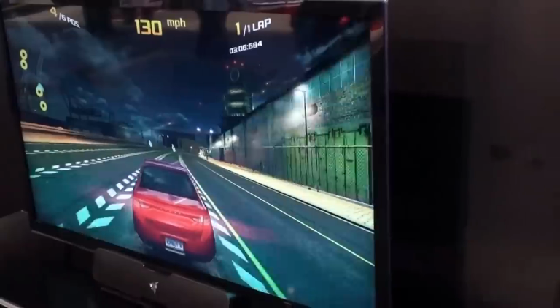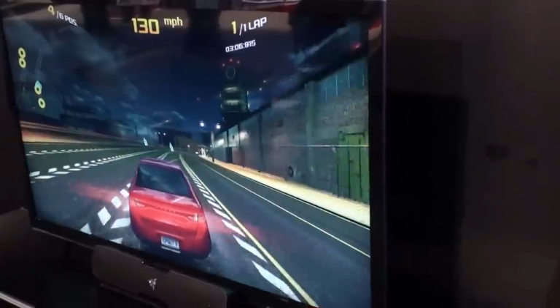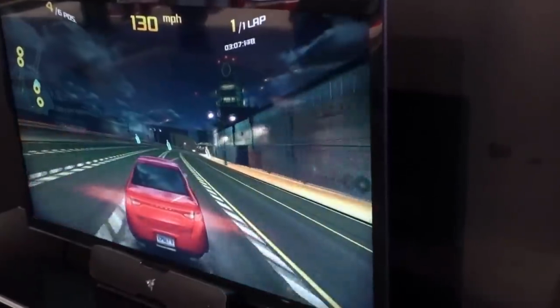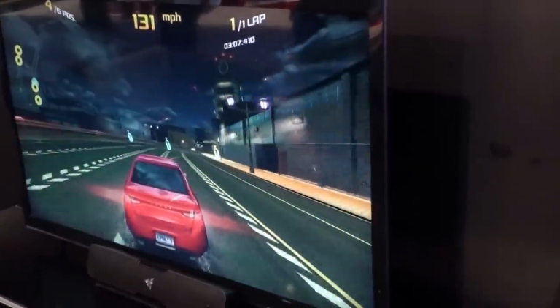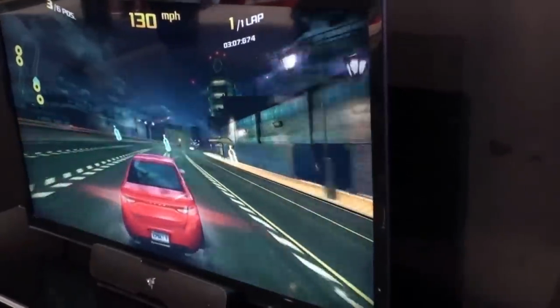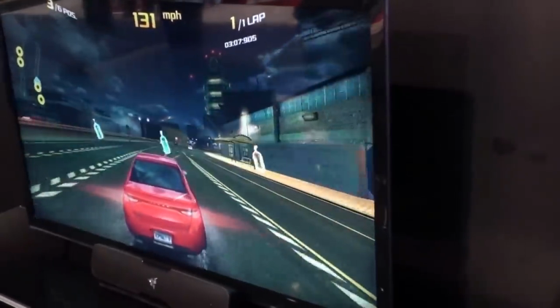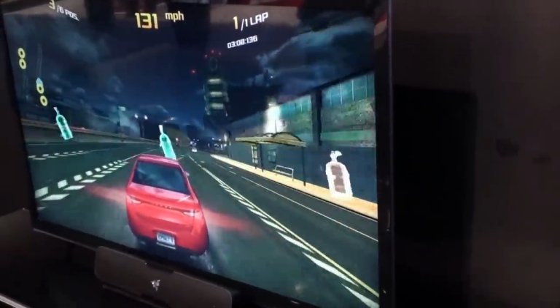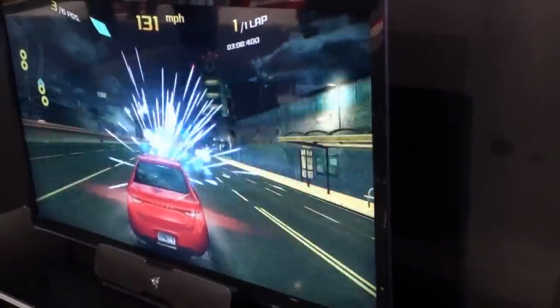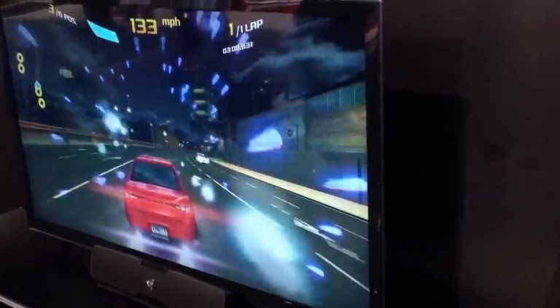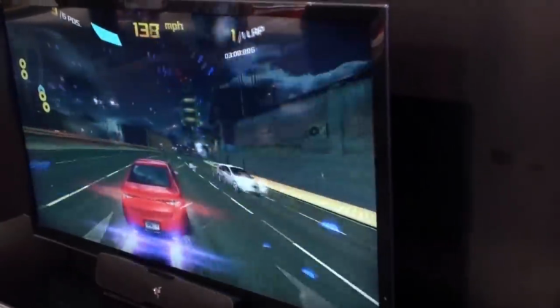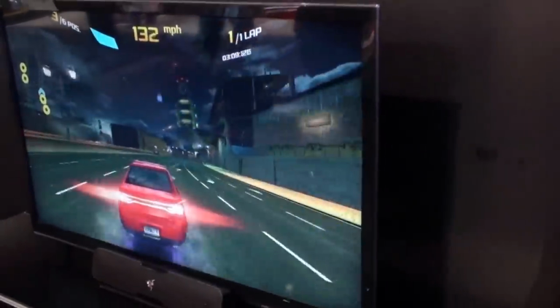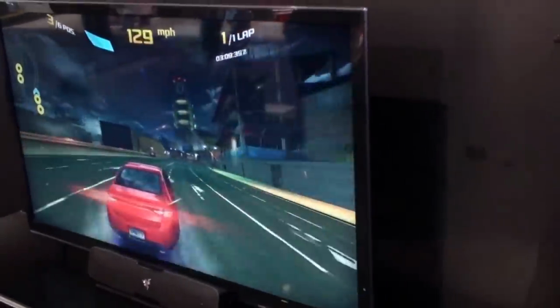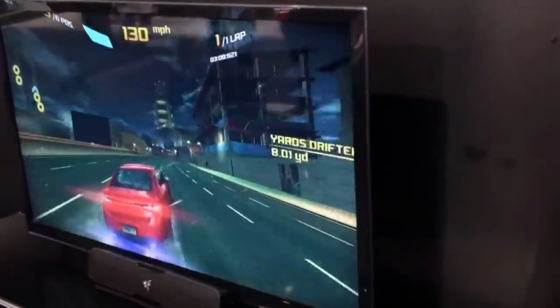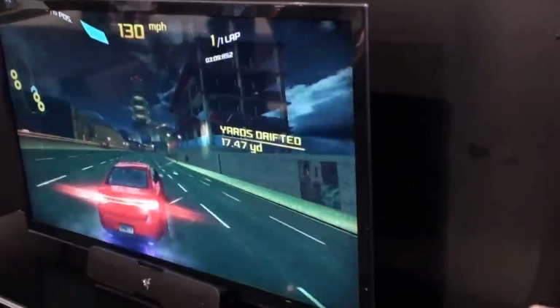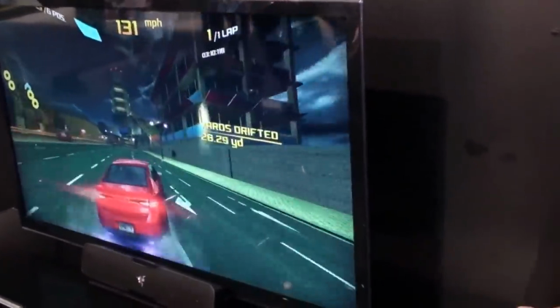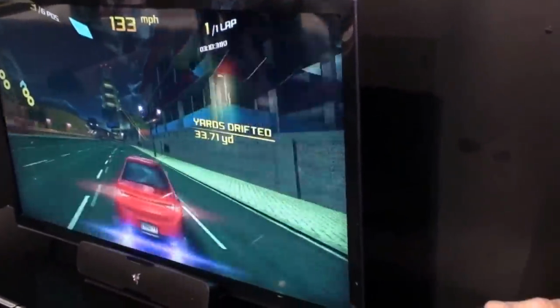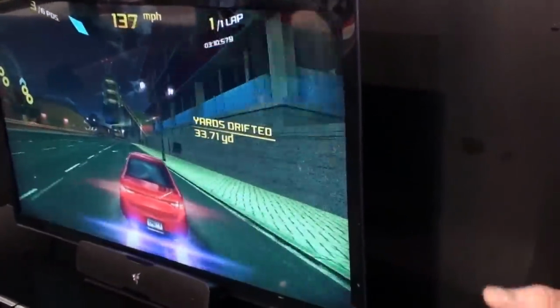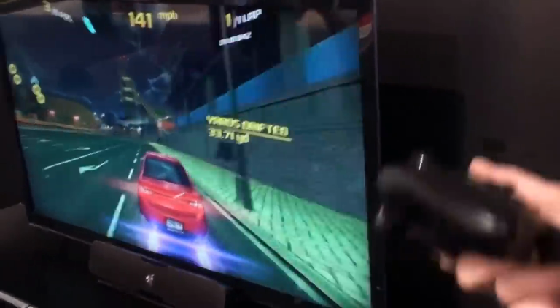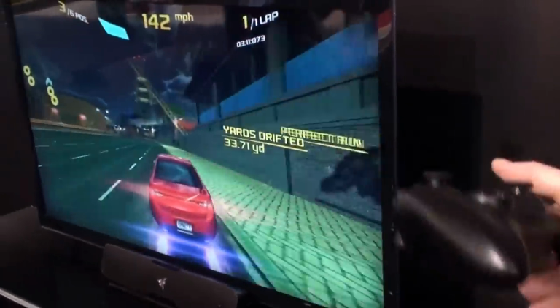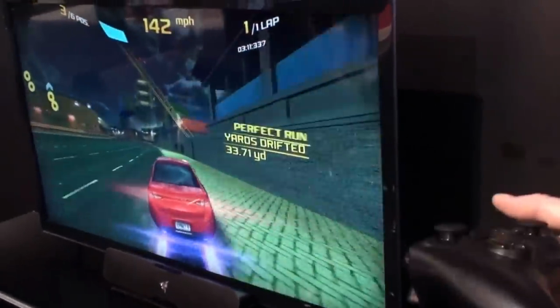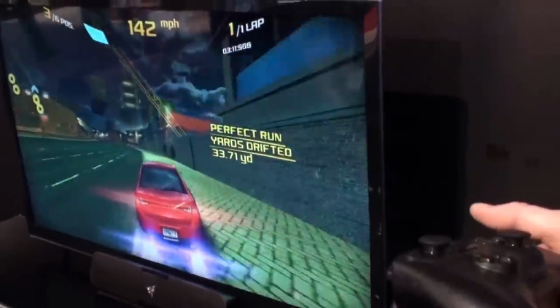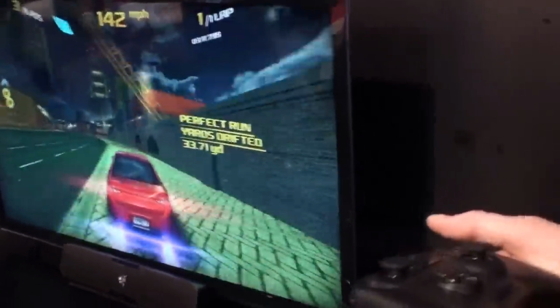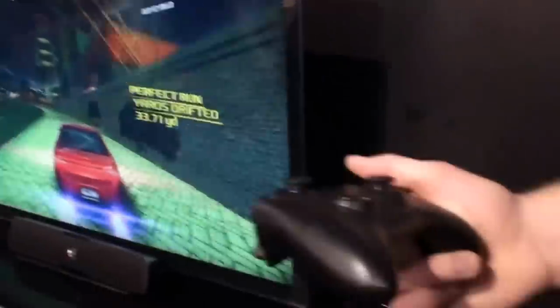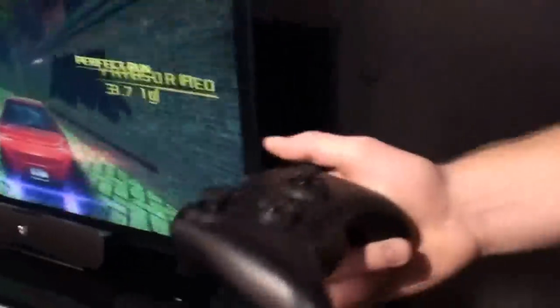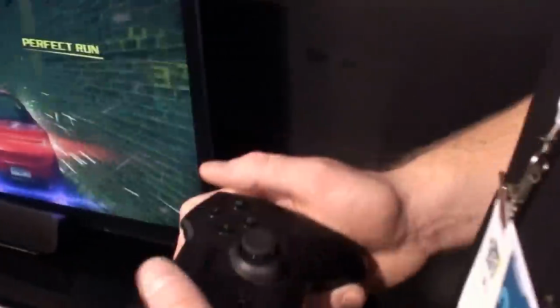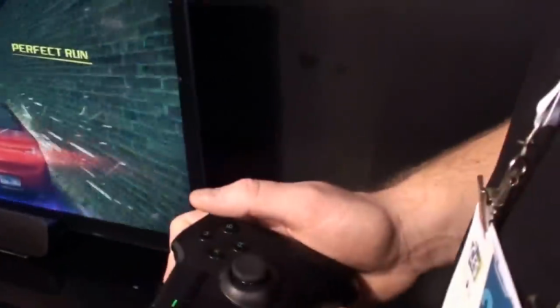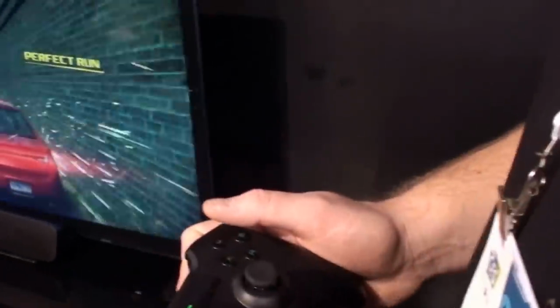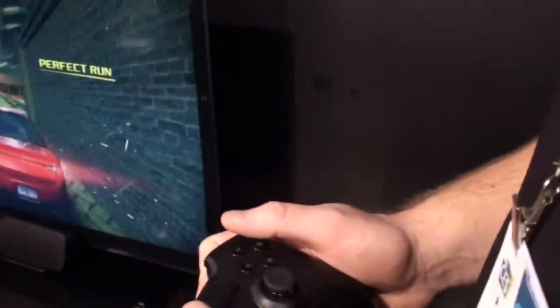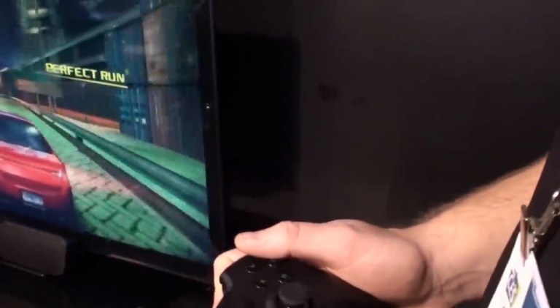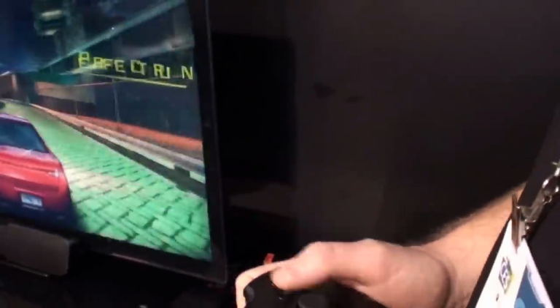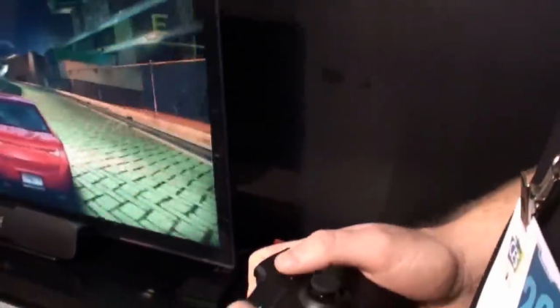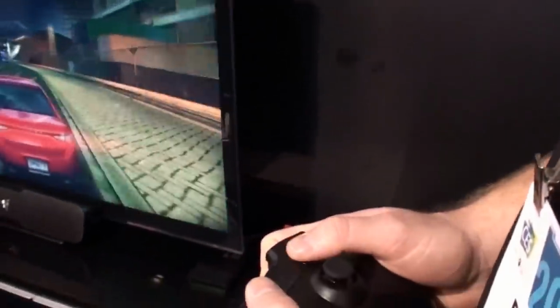Just as you would play any of your games with the controller, if you want to game with a keyboard and mouse, you pull out the turret and you're still using your Forge TV.